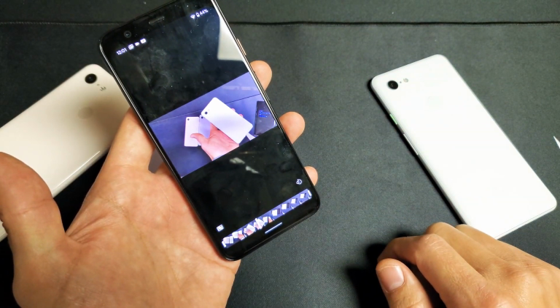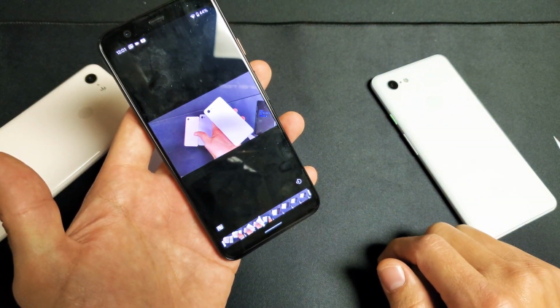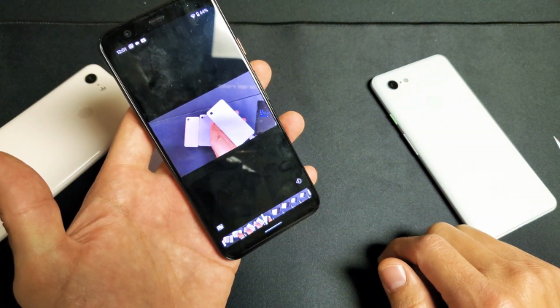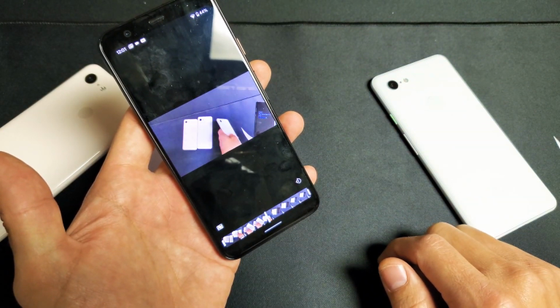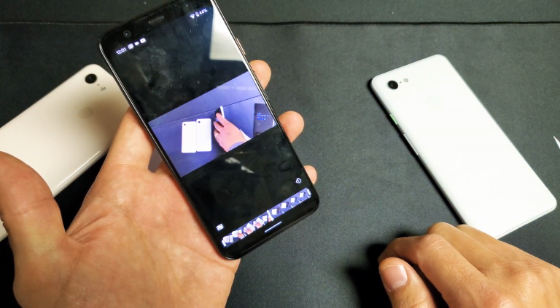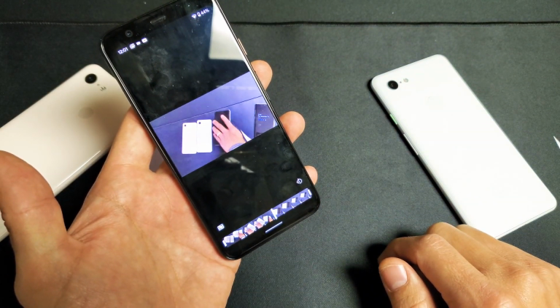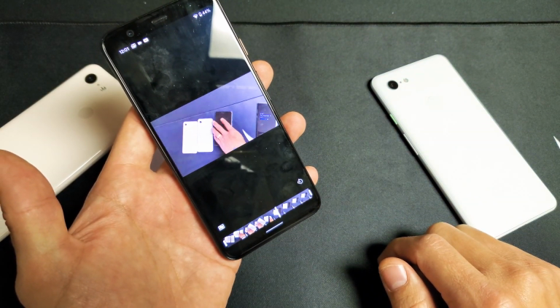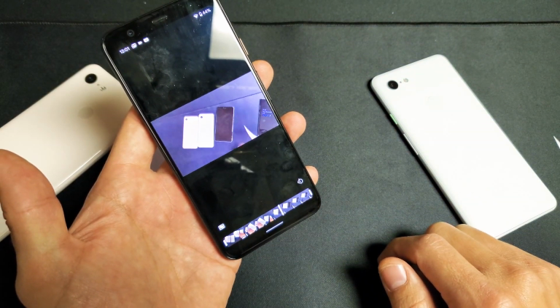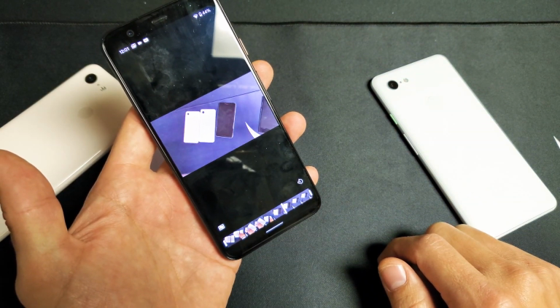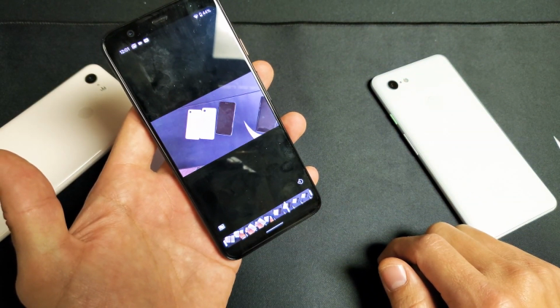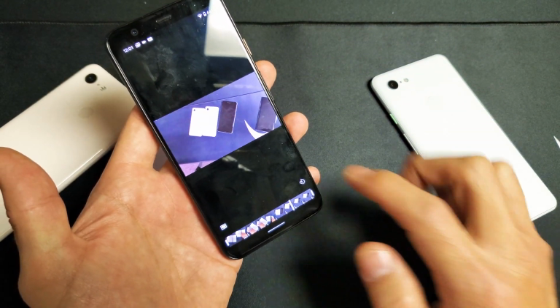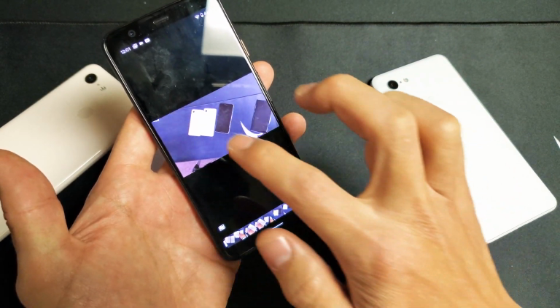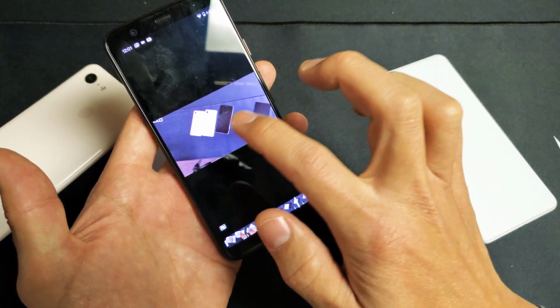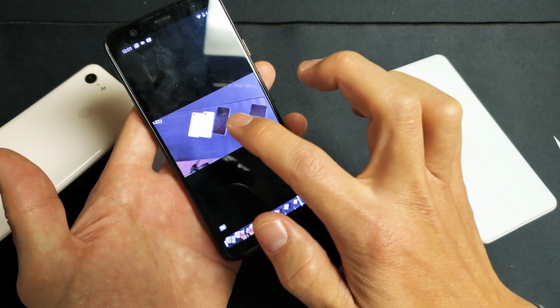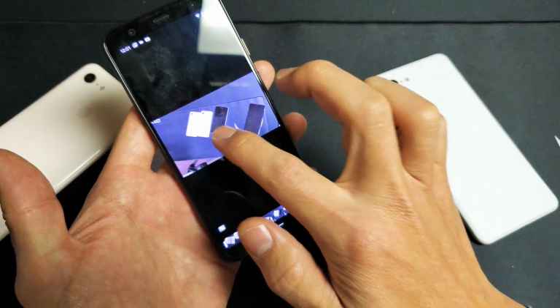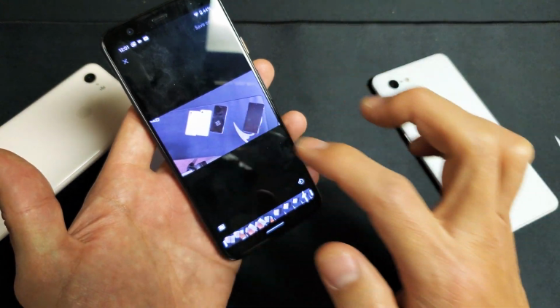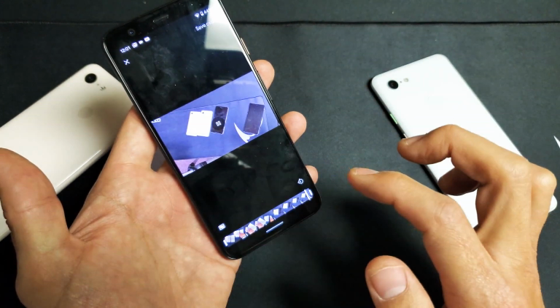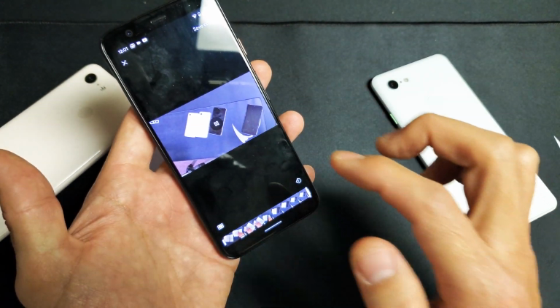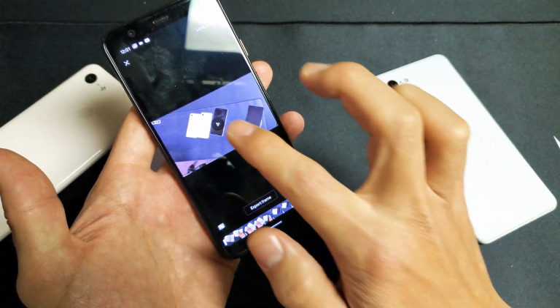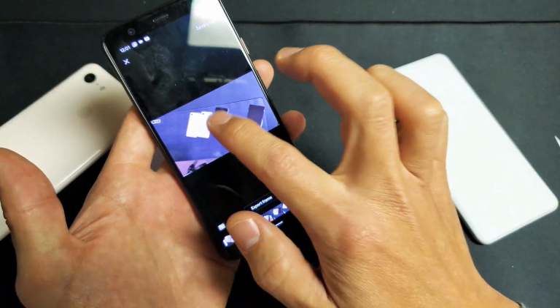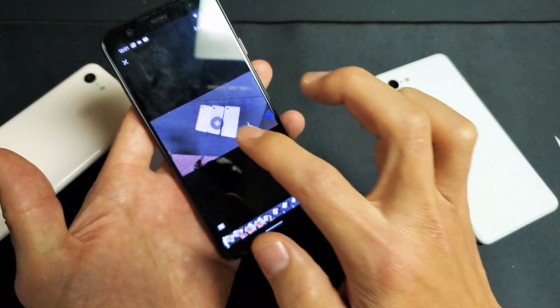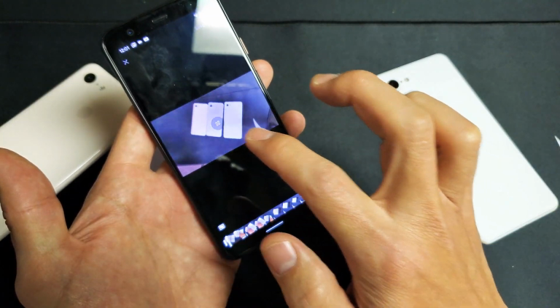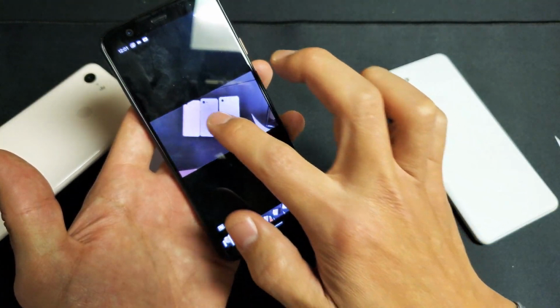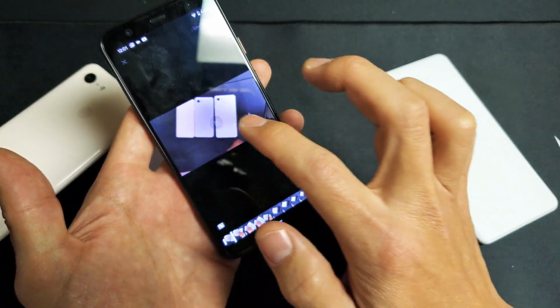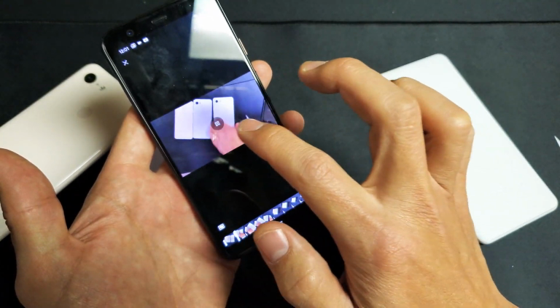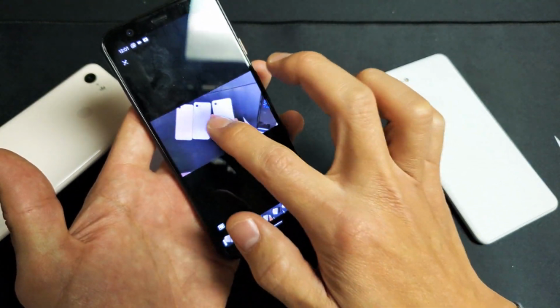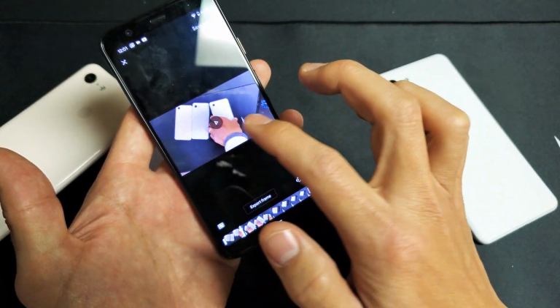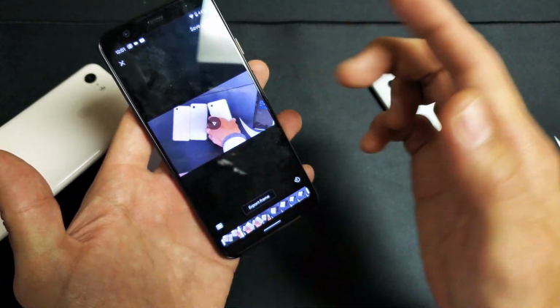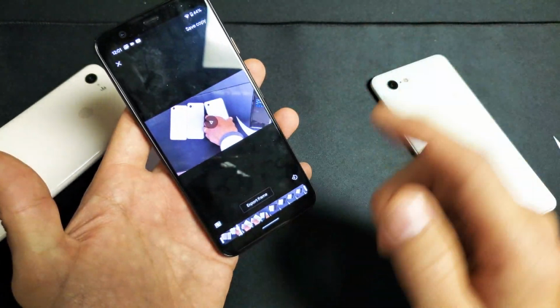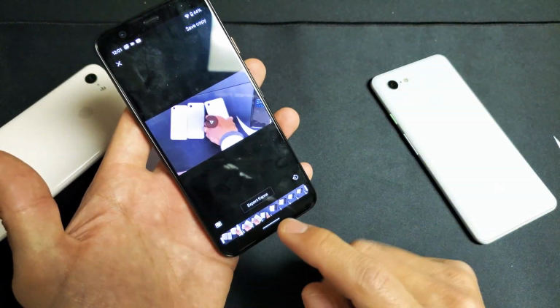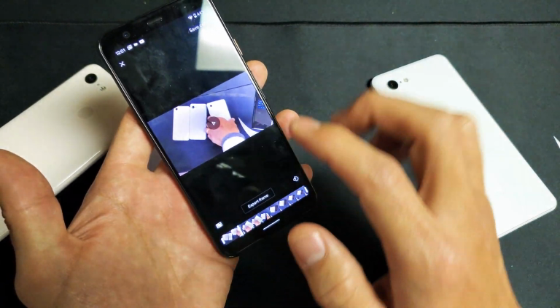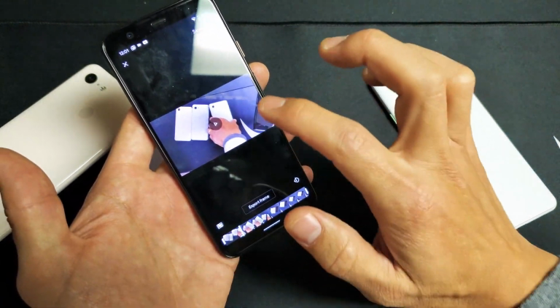Google Pixel here. Check, 1, 2. I want to take out the beginning and the end where I say check, 1, 2.